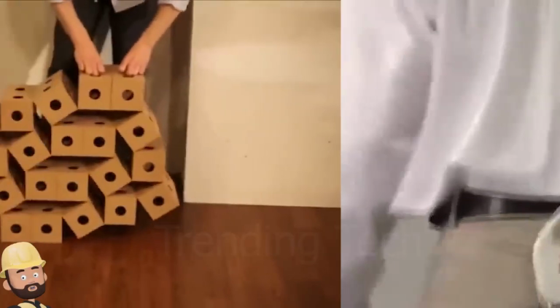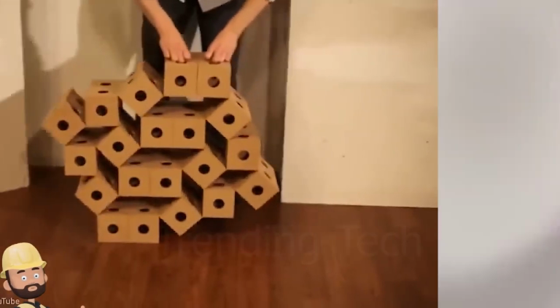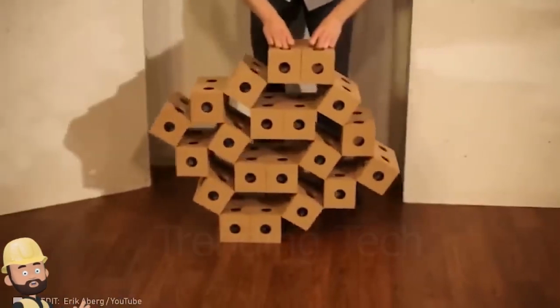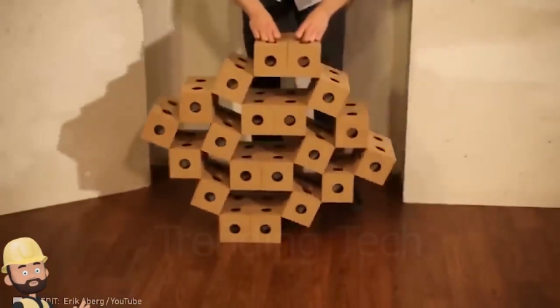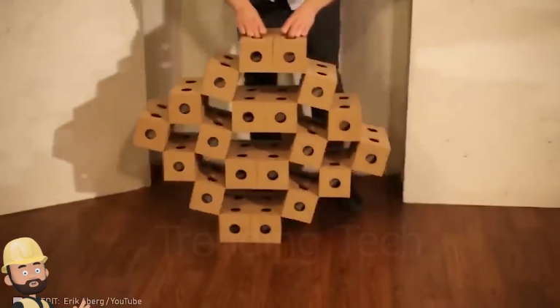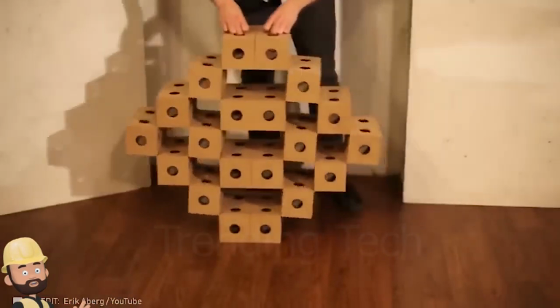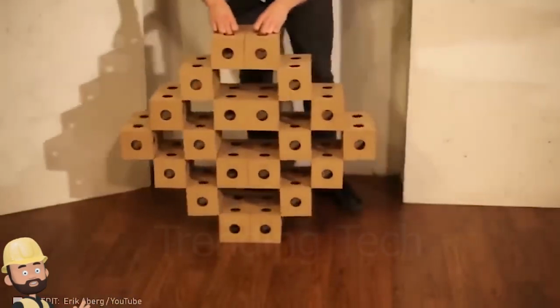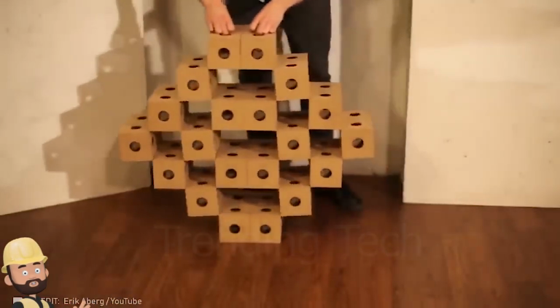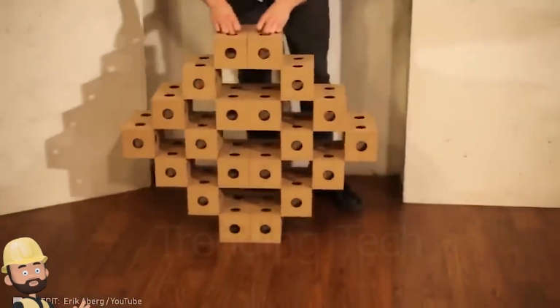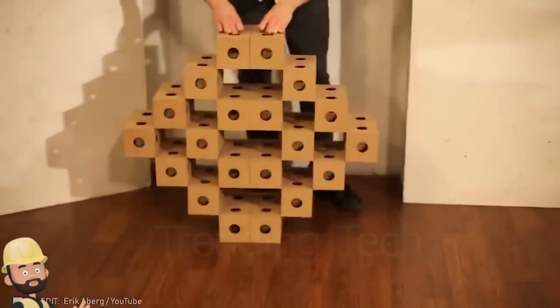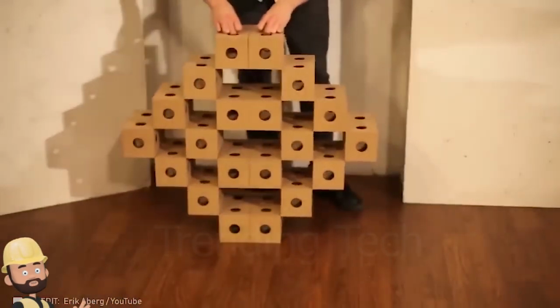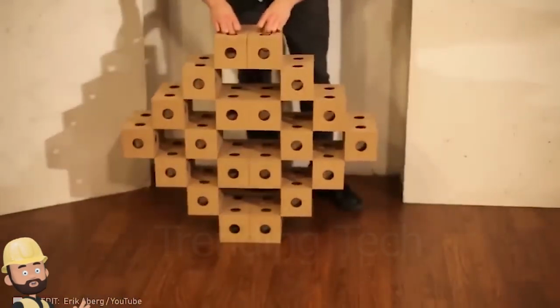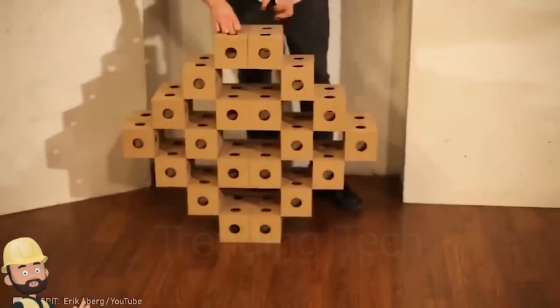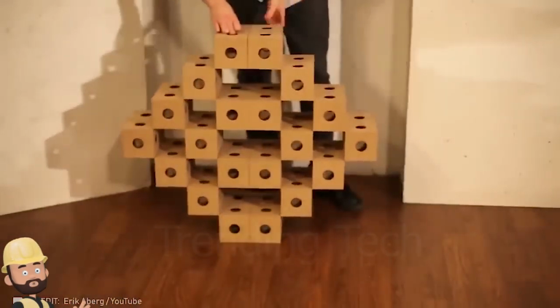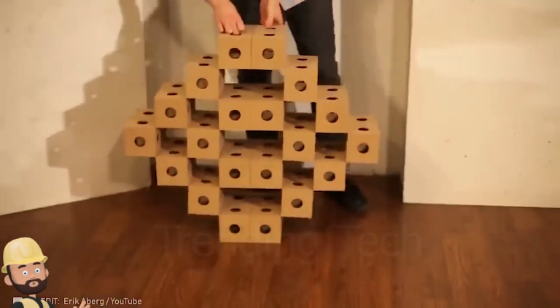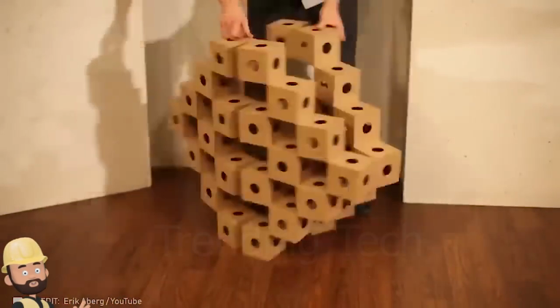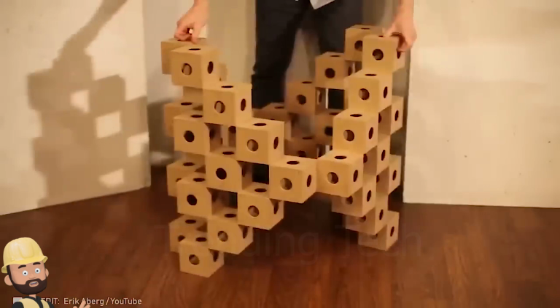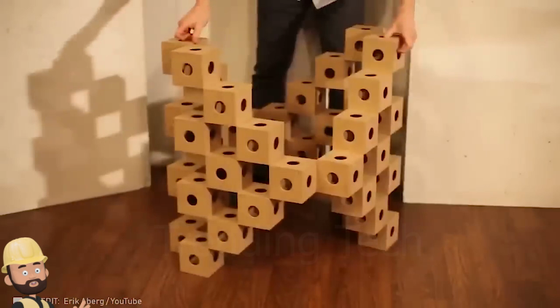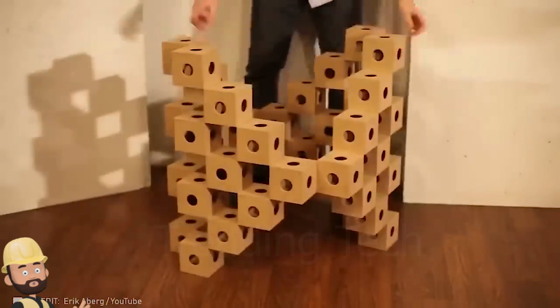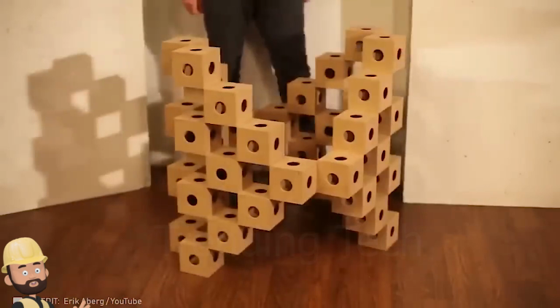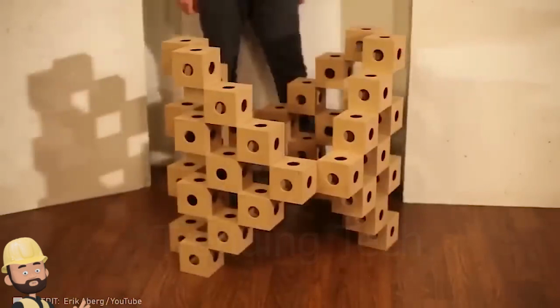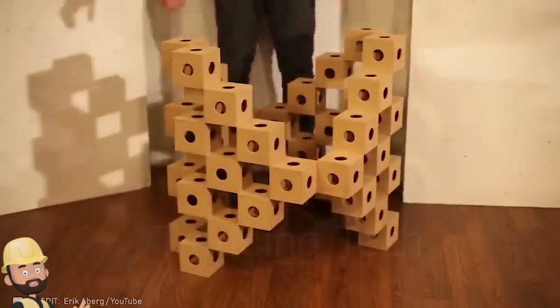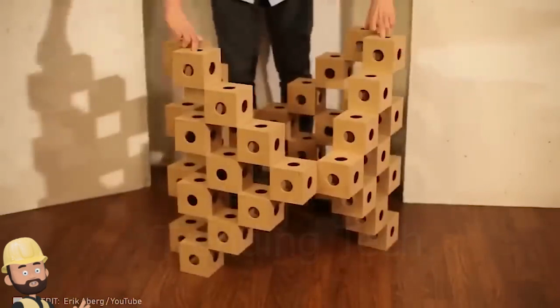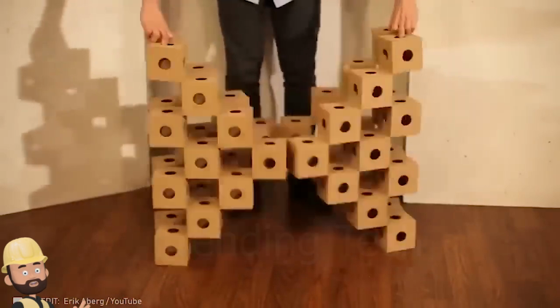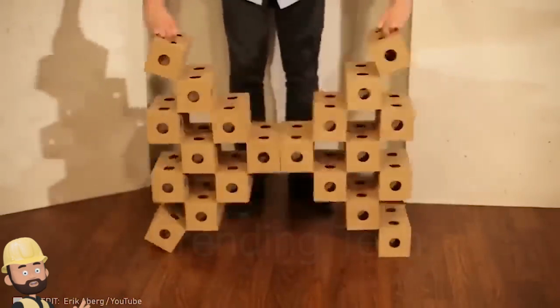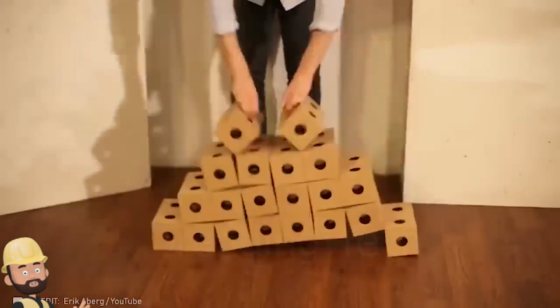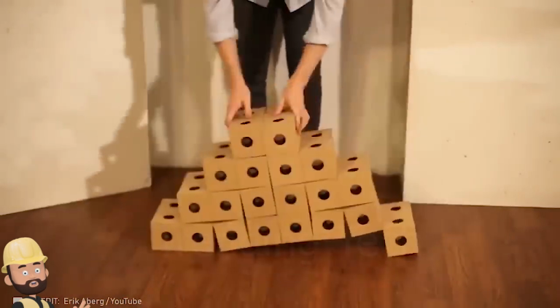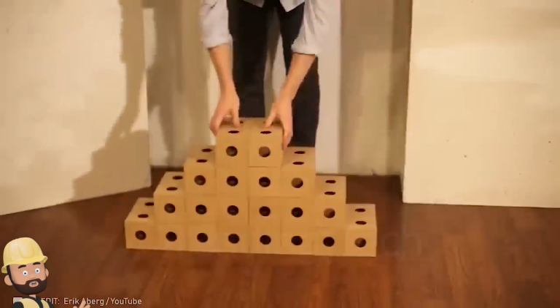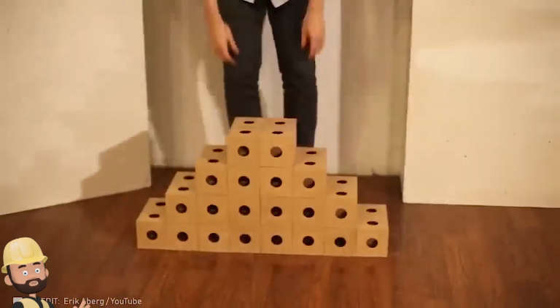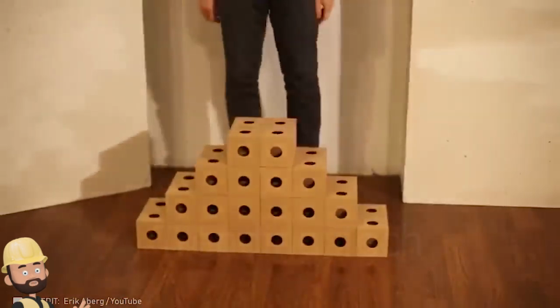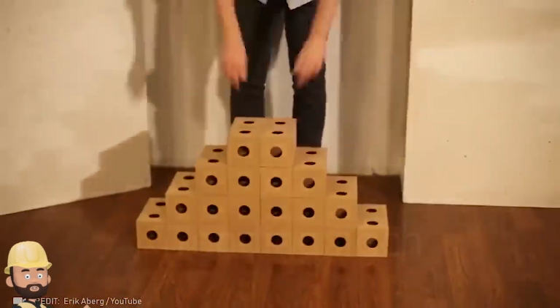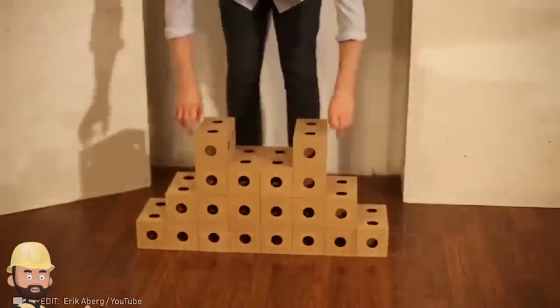I love how this thing changes shape and becomes a piece of creative furniture in your home.